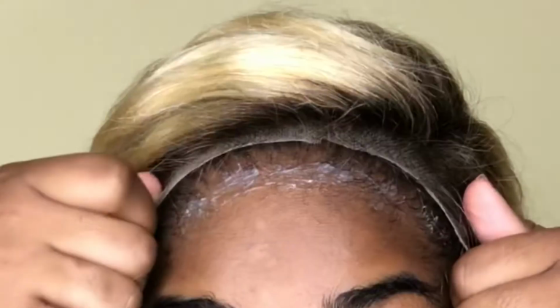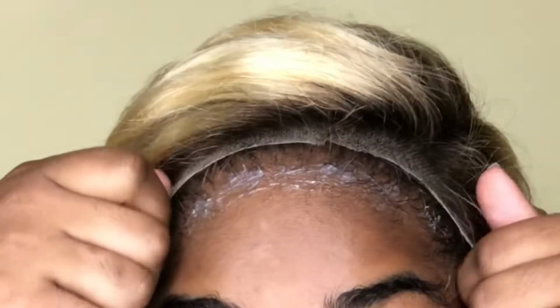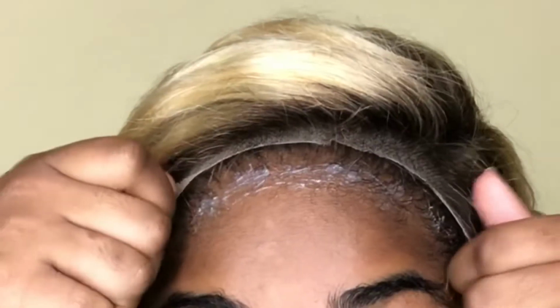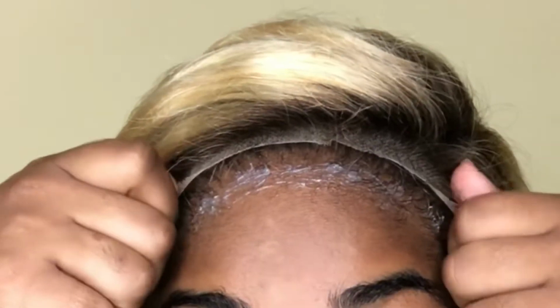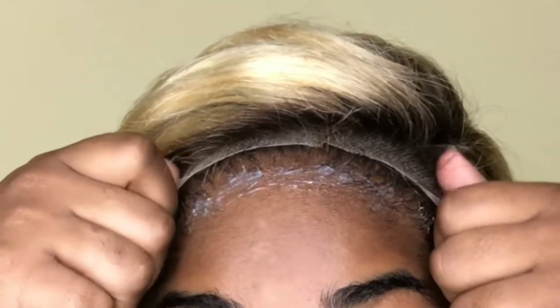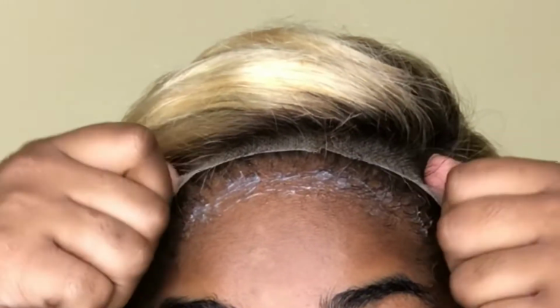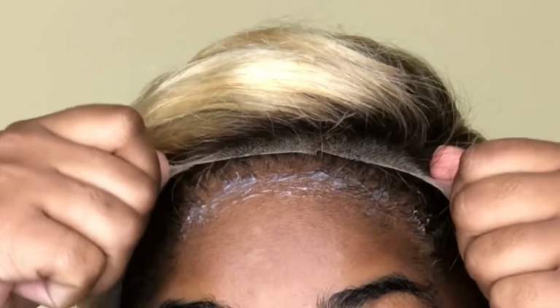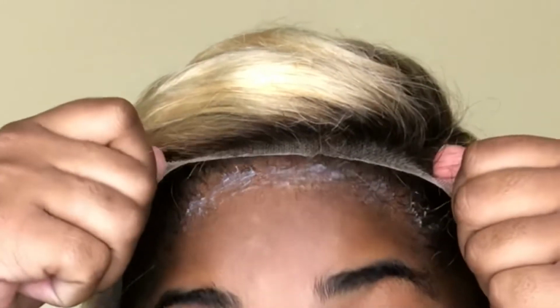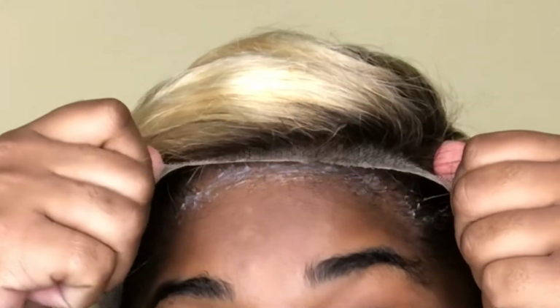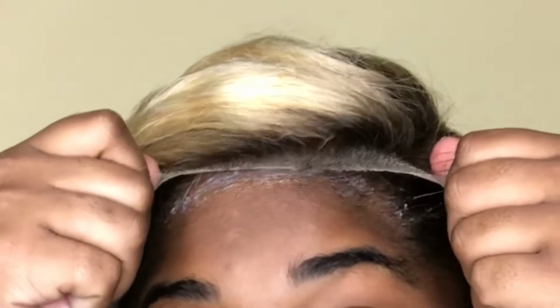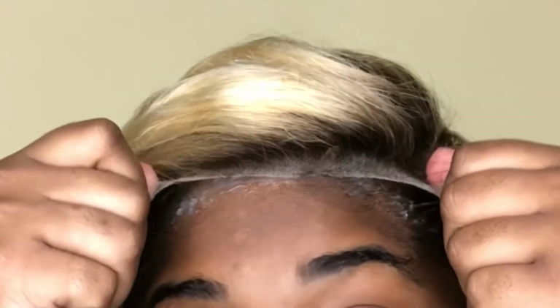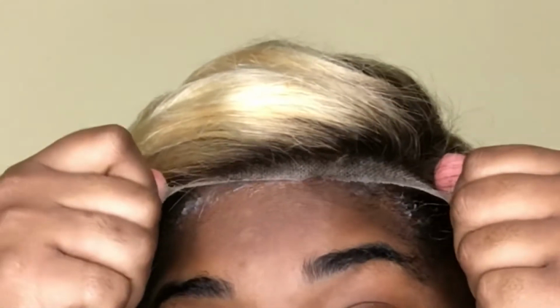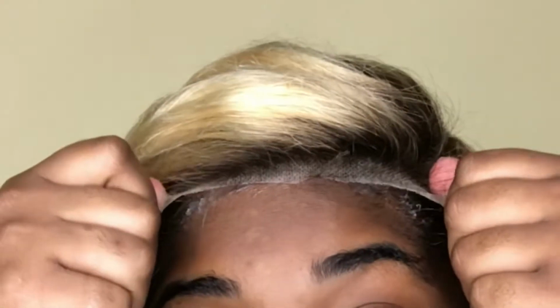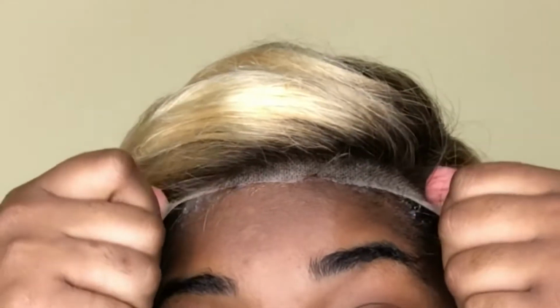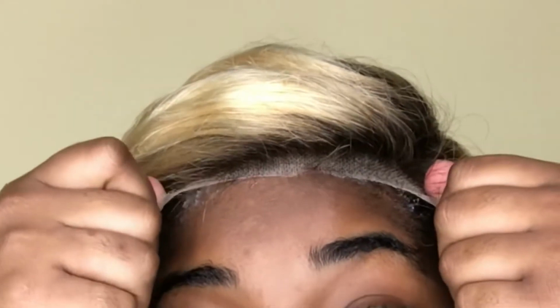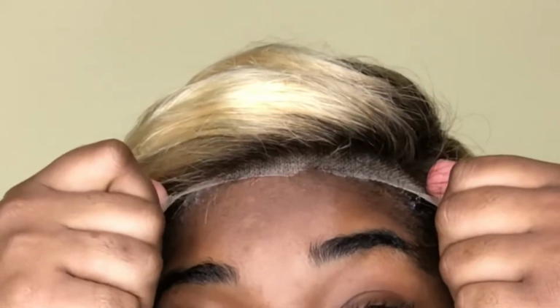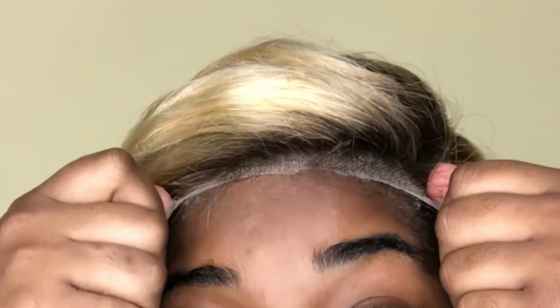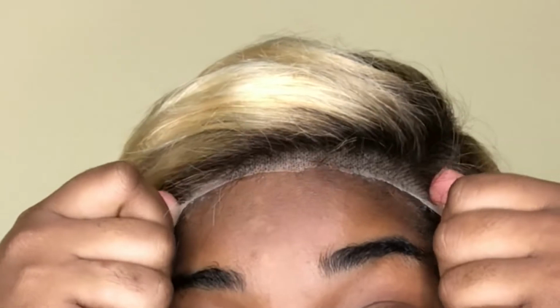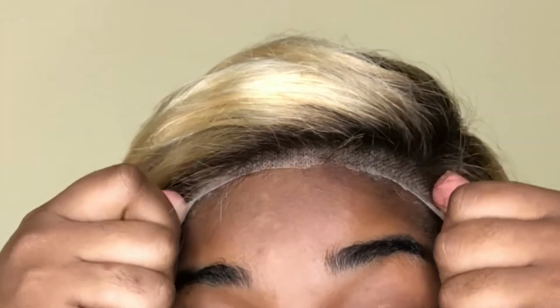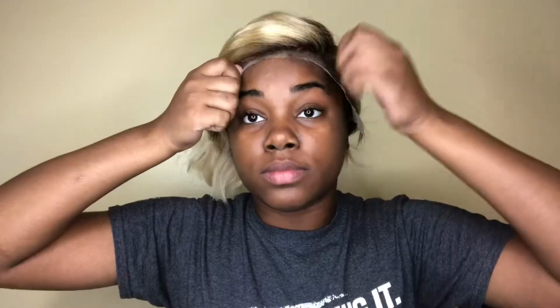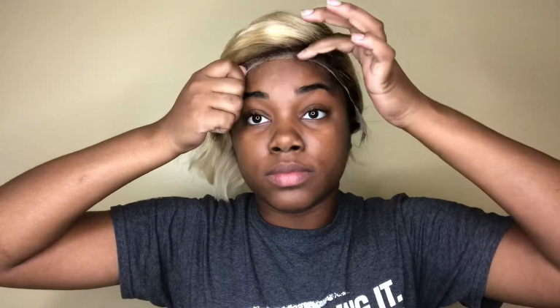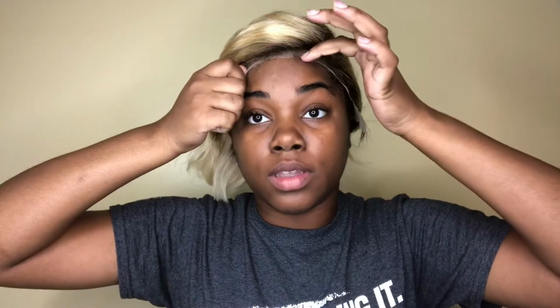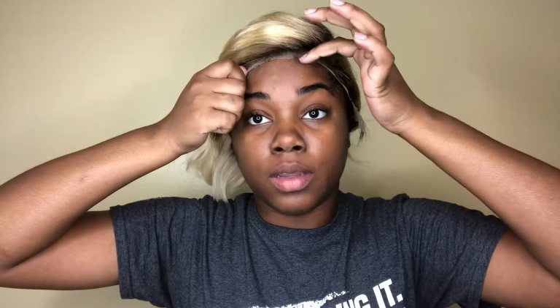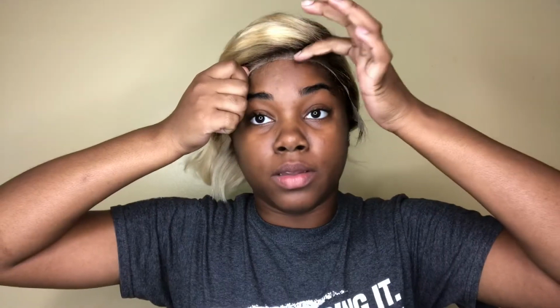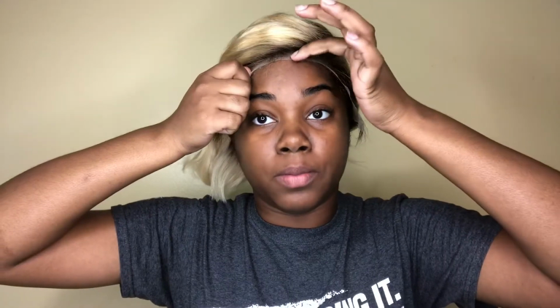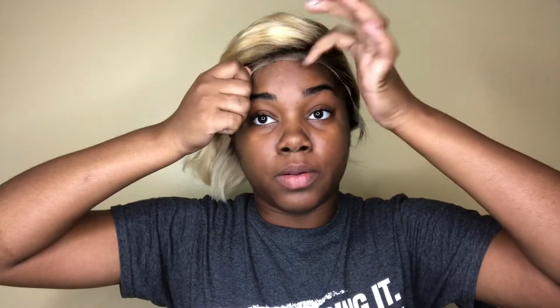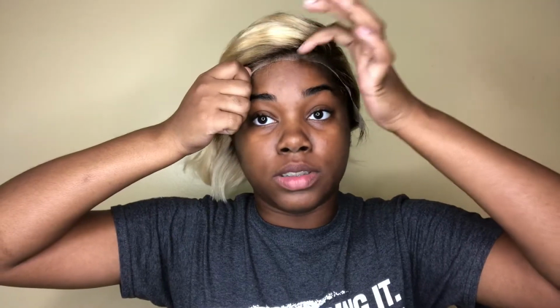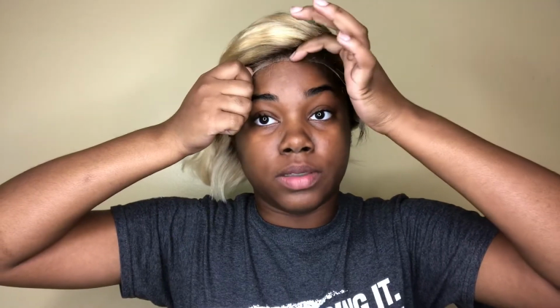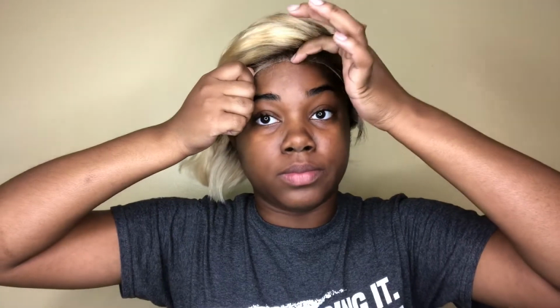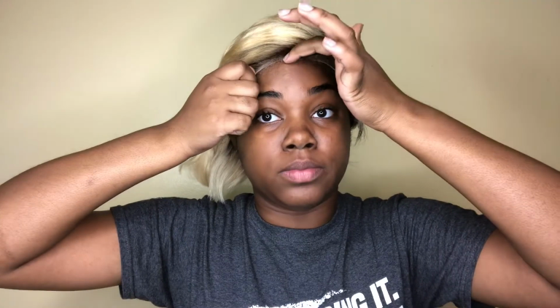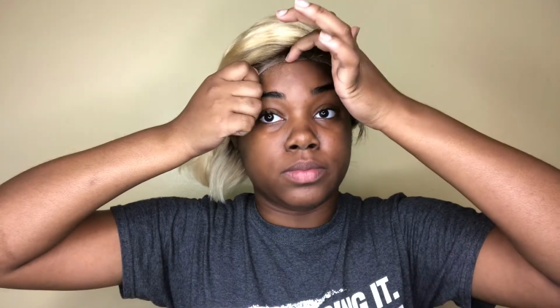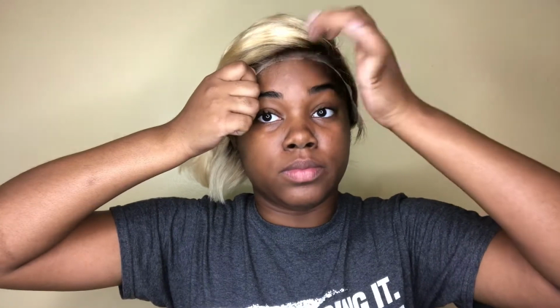Here's a close-up of me laying the lace onto the glue and then patting the lace into the glue so it can lay down.